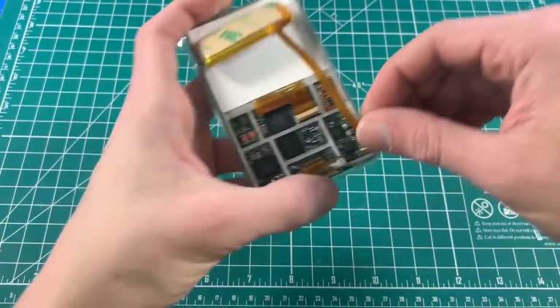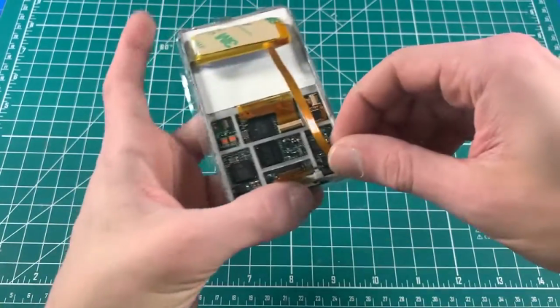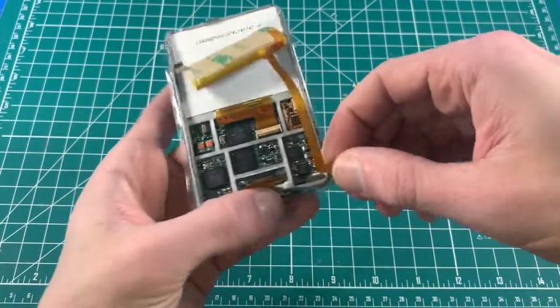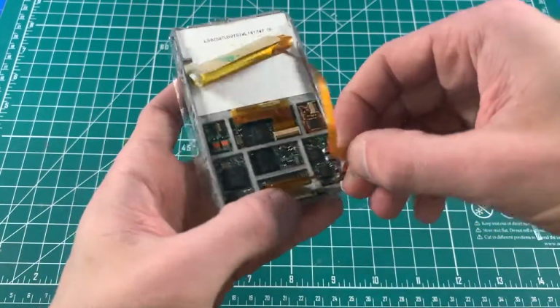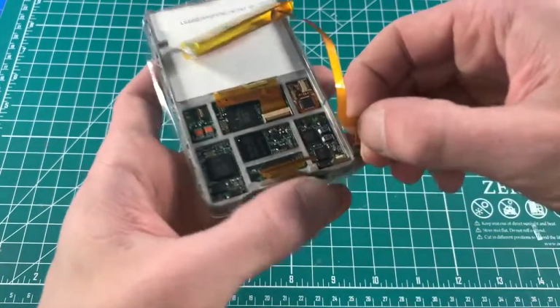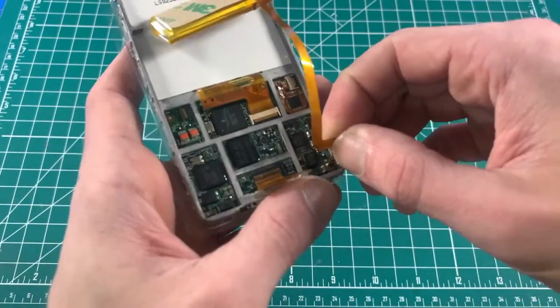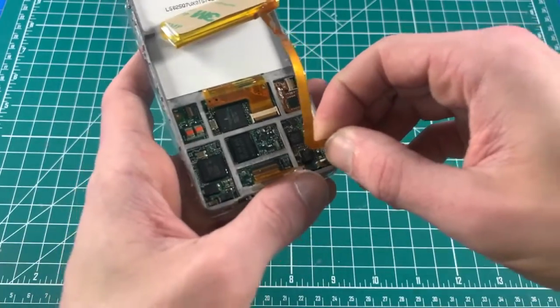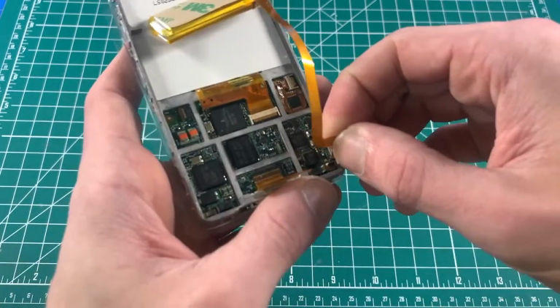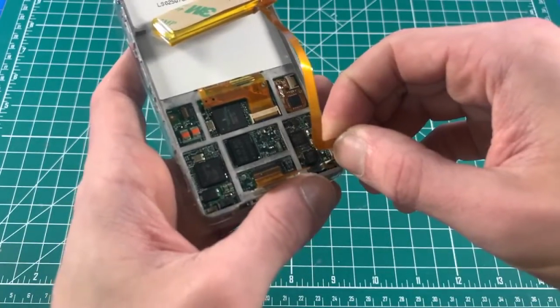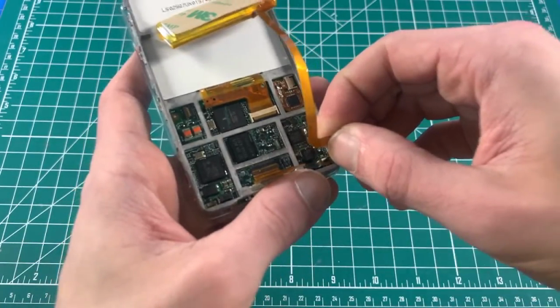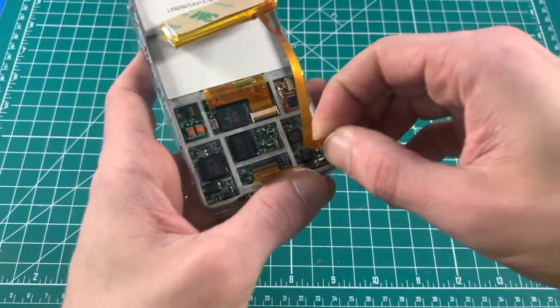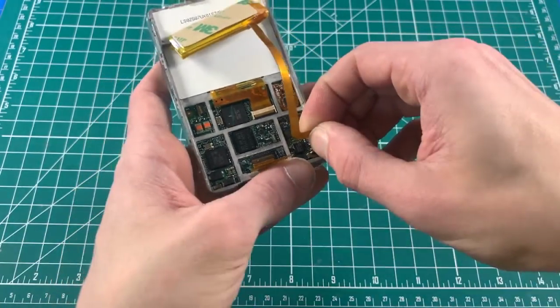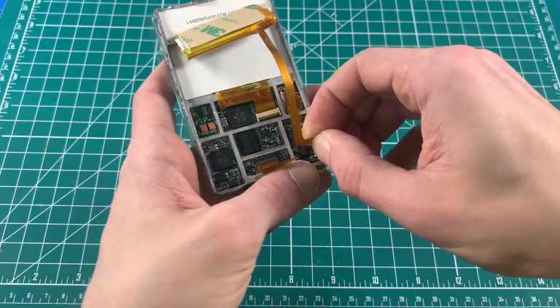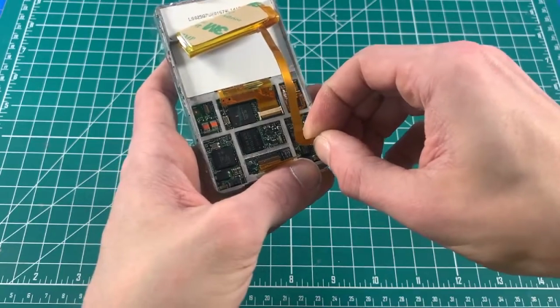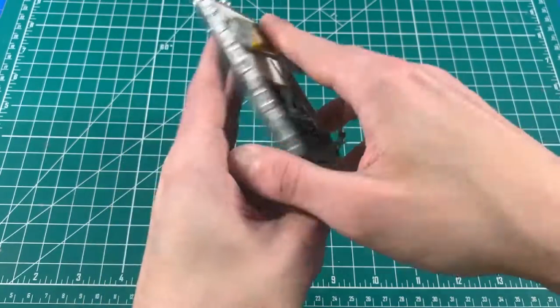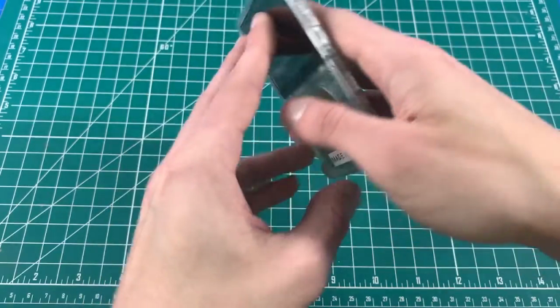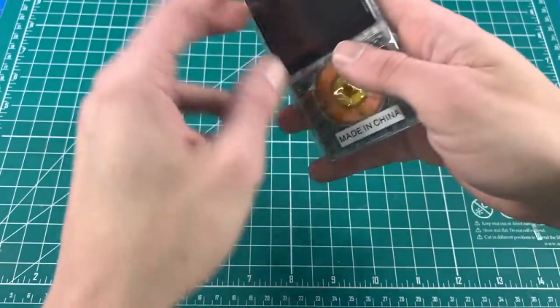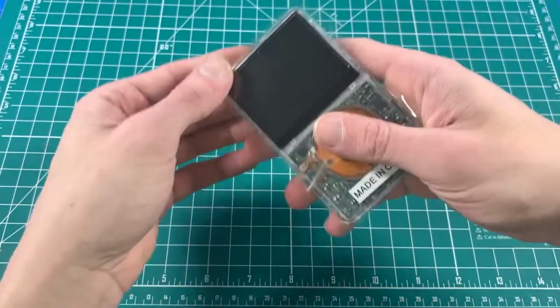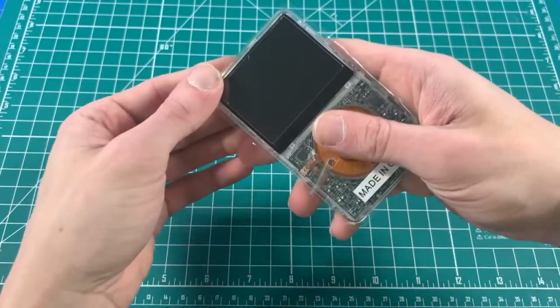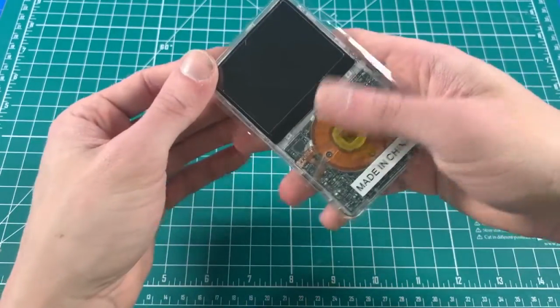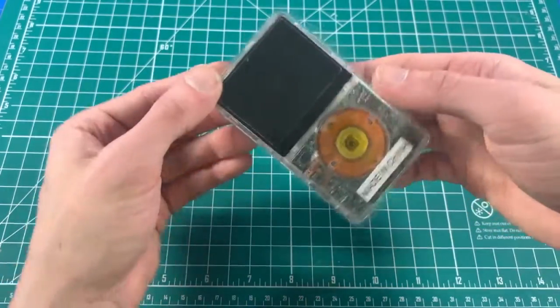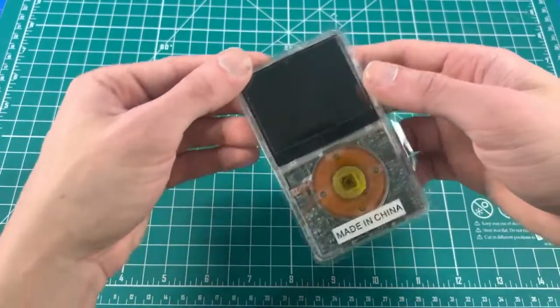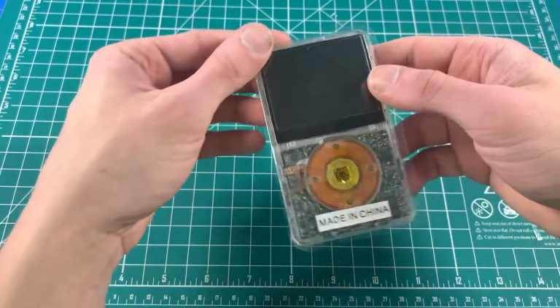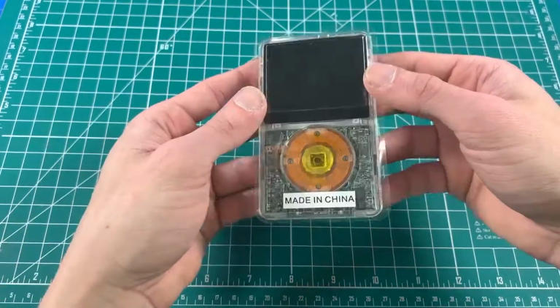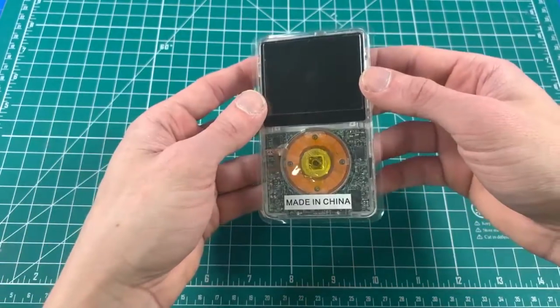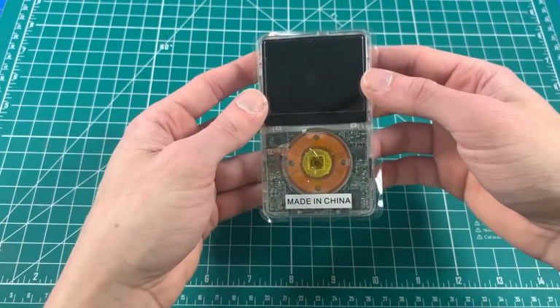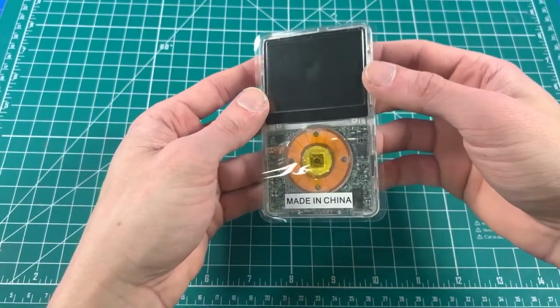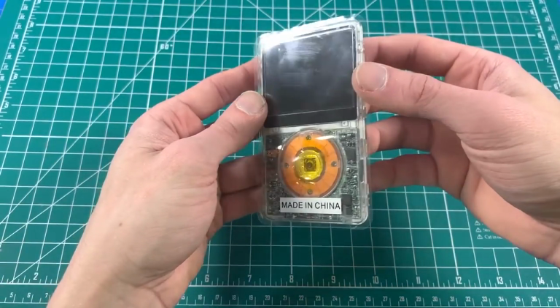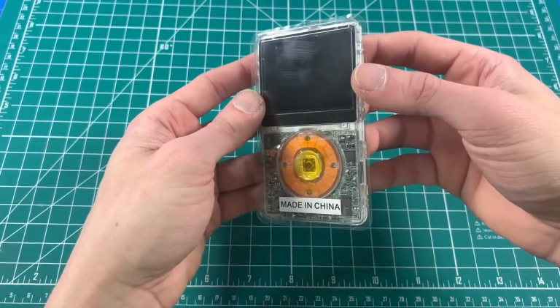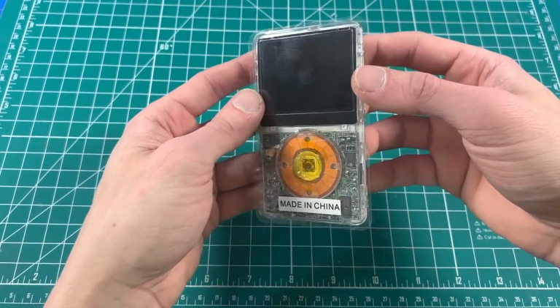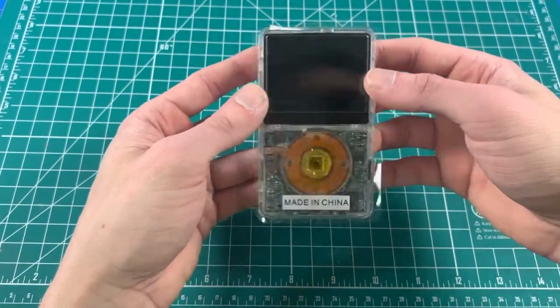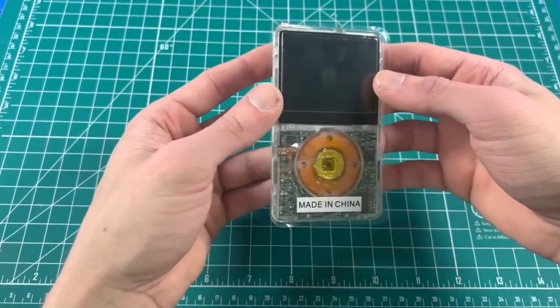Take the battery and insert it. Make sure the Apple logo is oriented correctly and that the LCD doesn't have any lines.